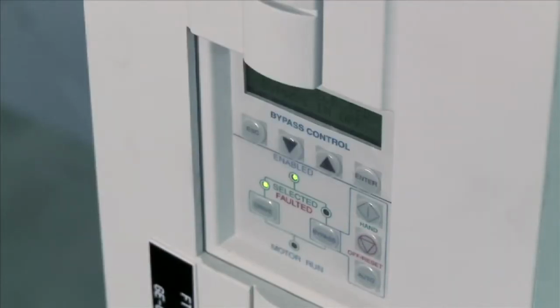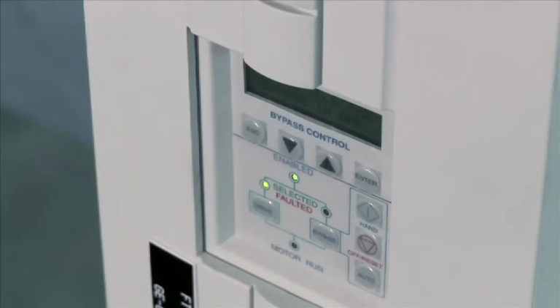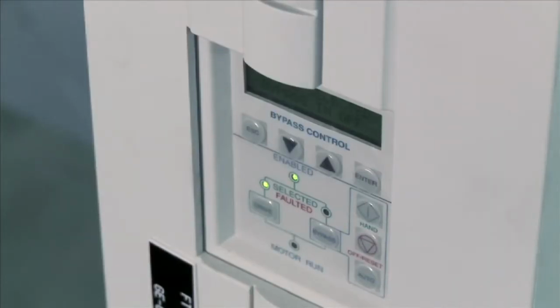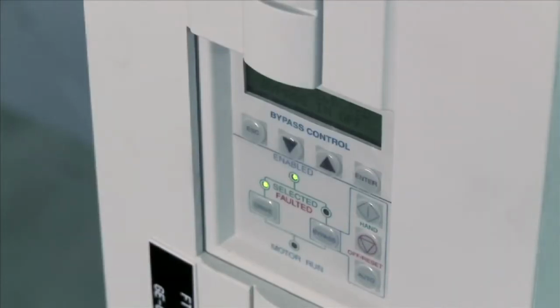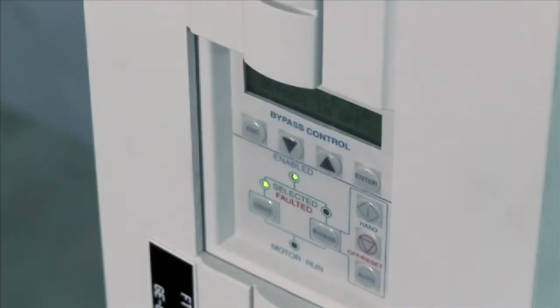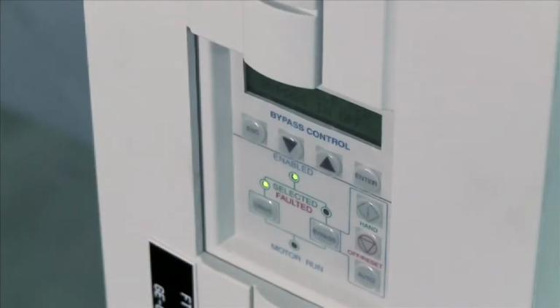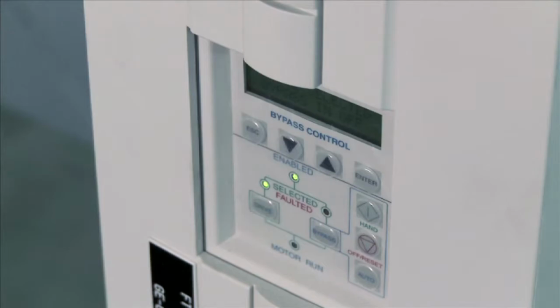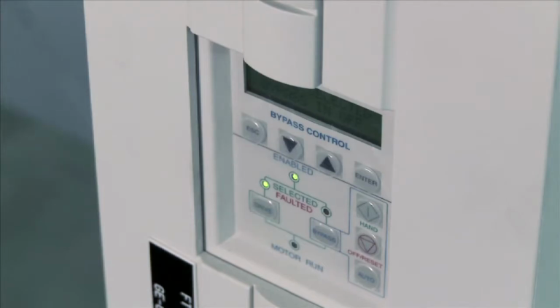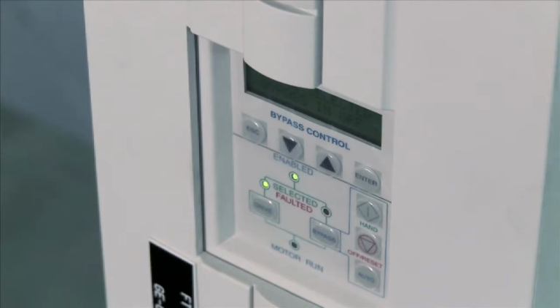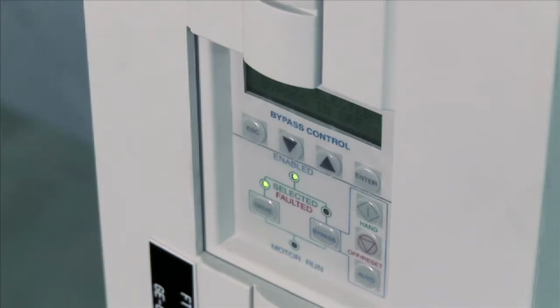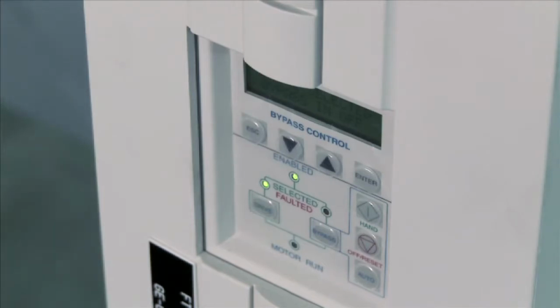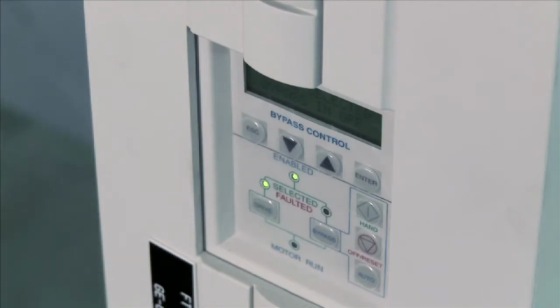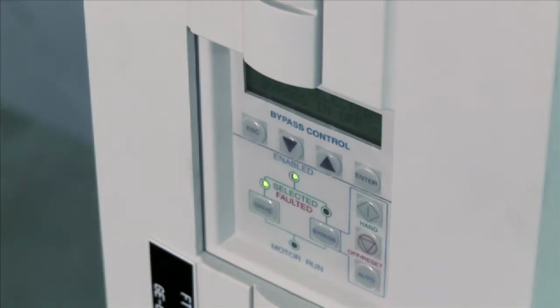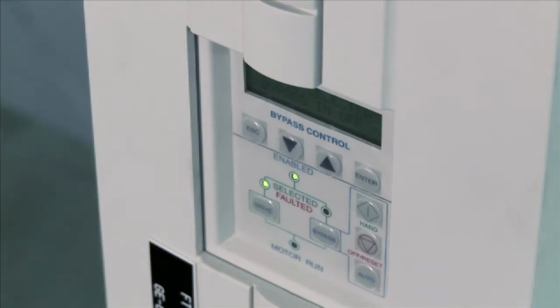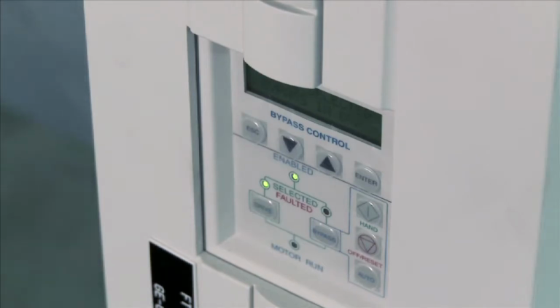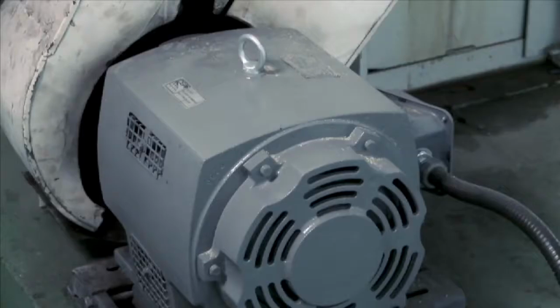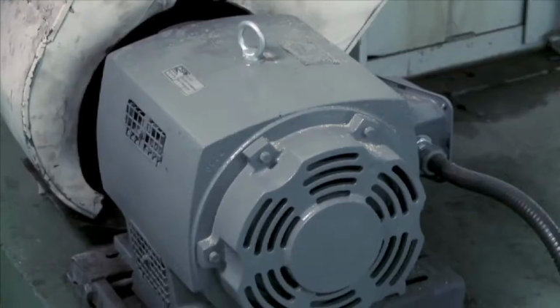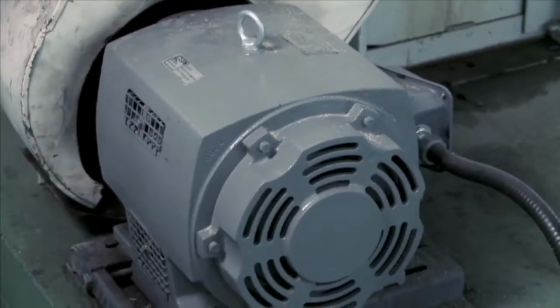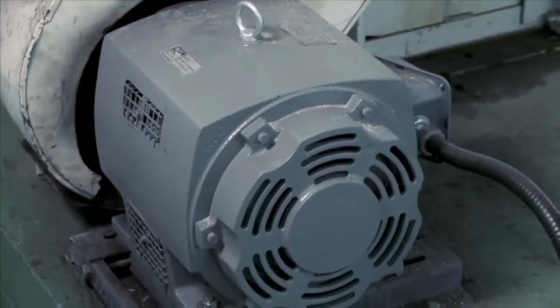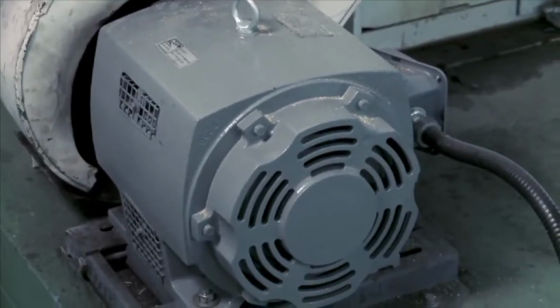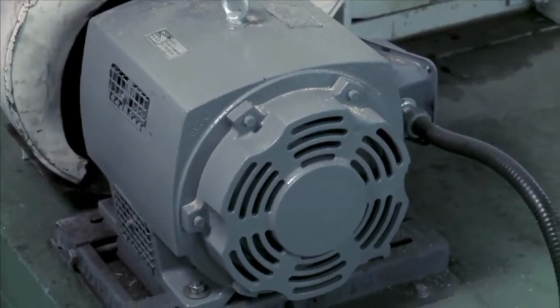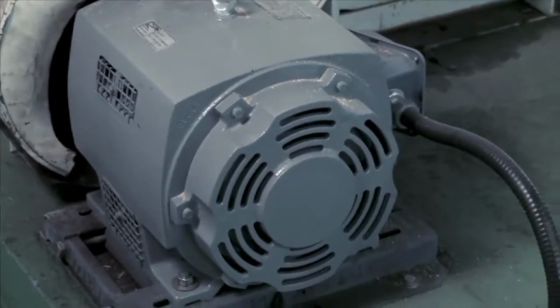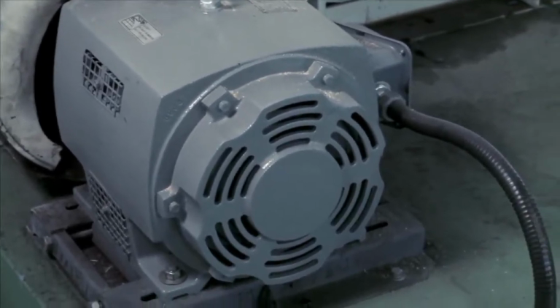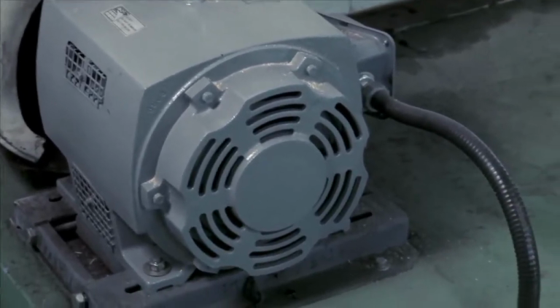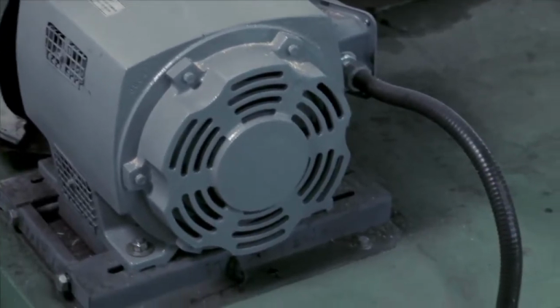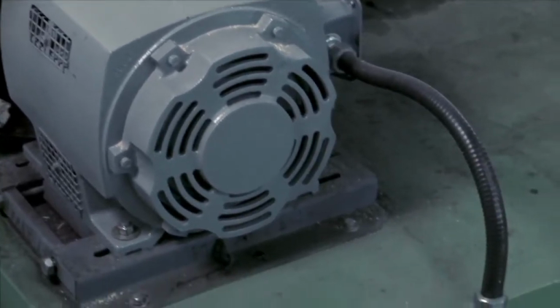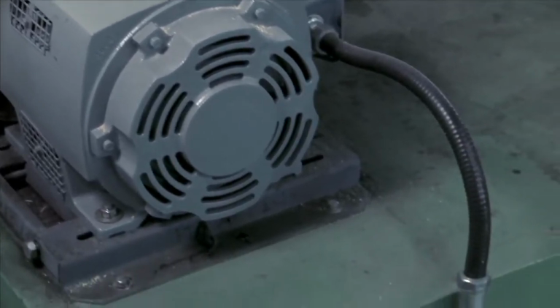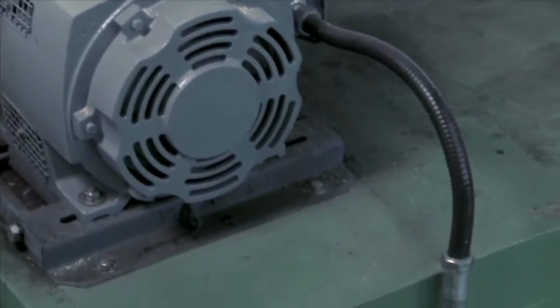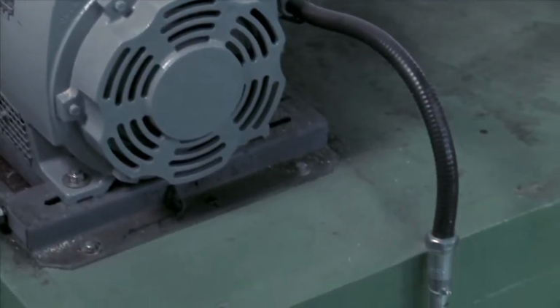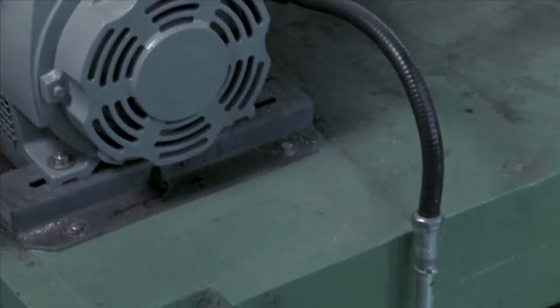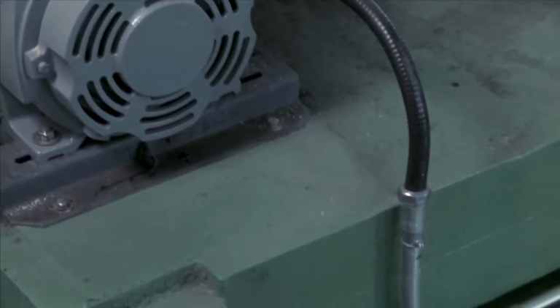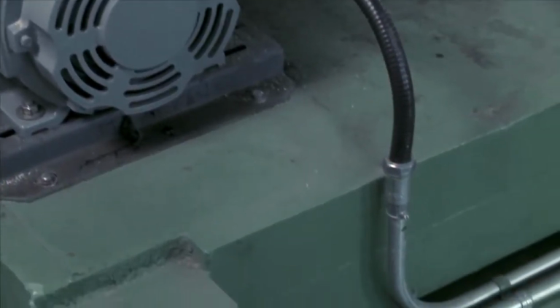The VFD works as follows. It modulates the electrical signal sent to the motor, varying its speed according to demand.